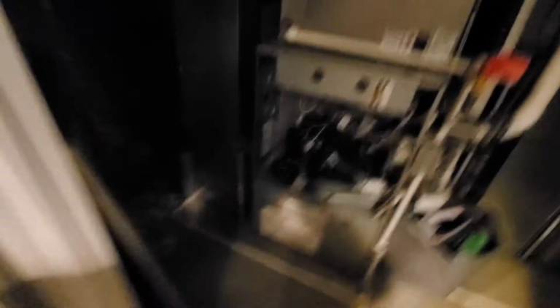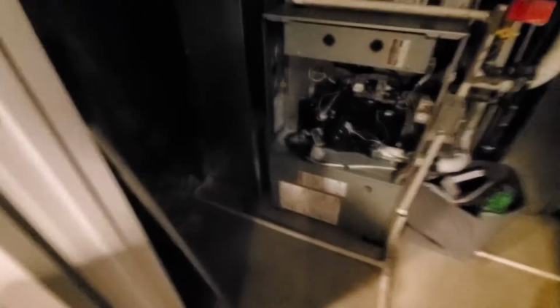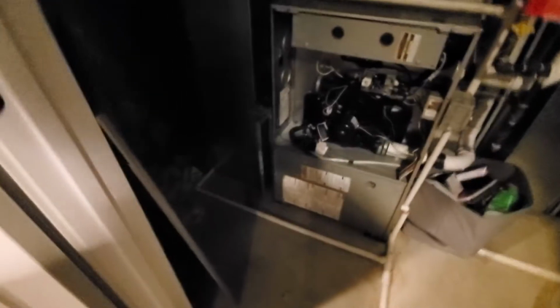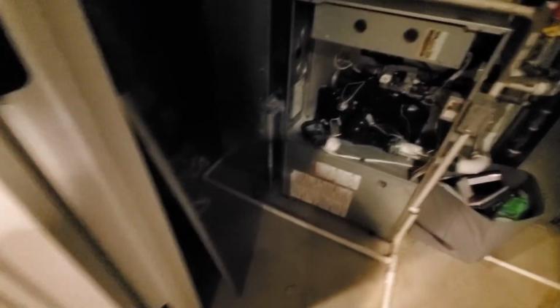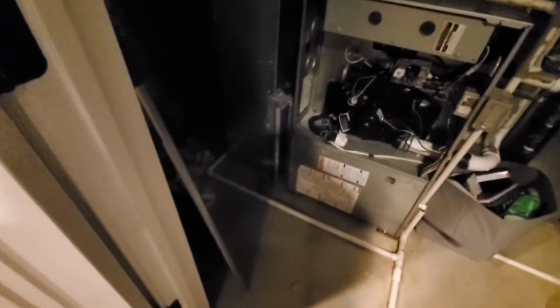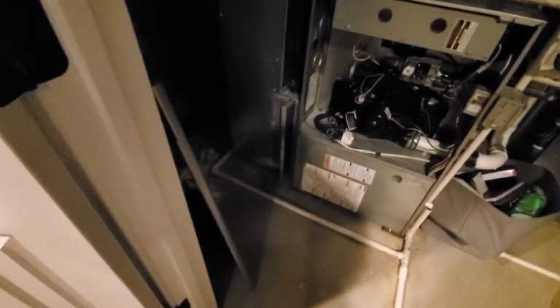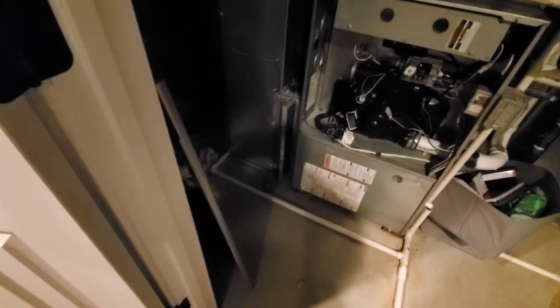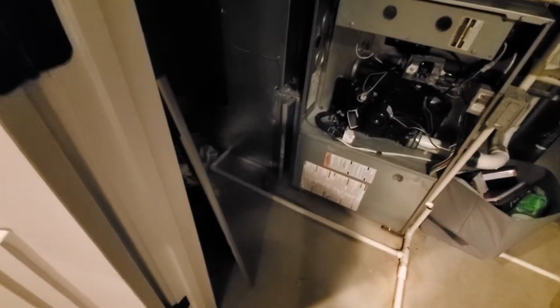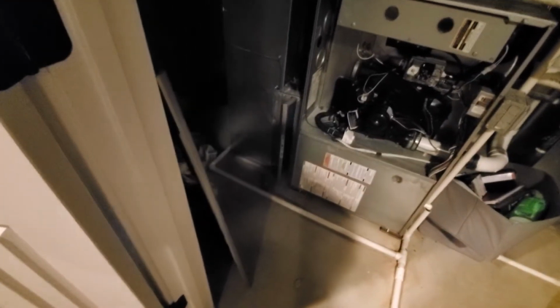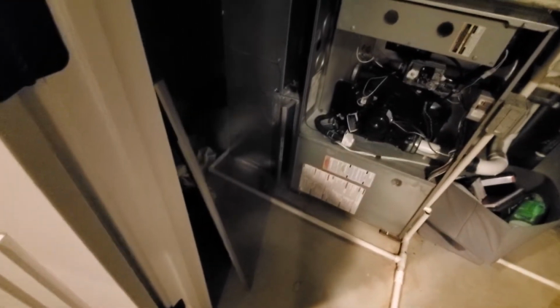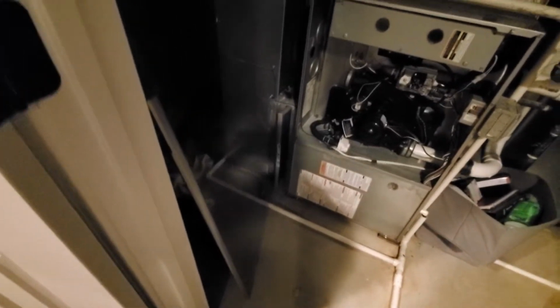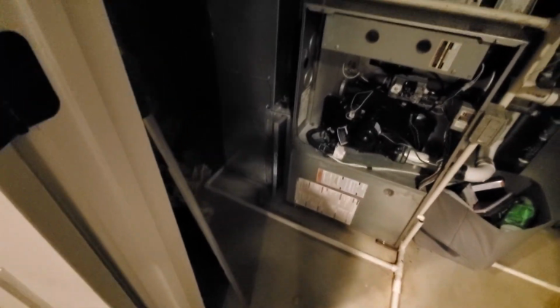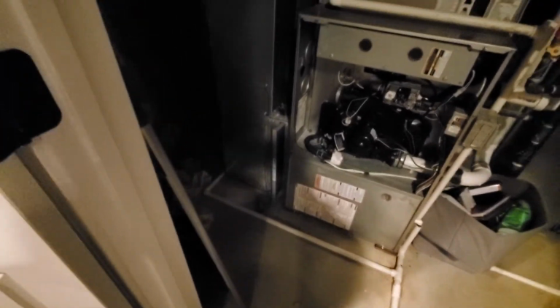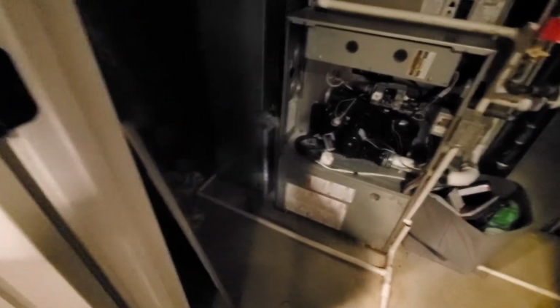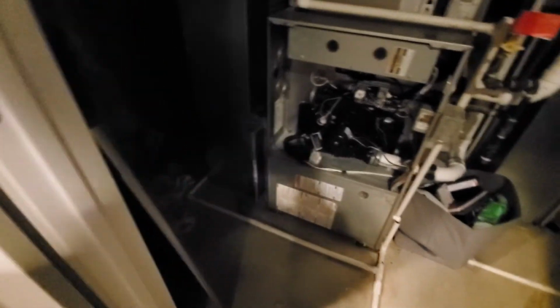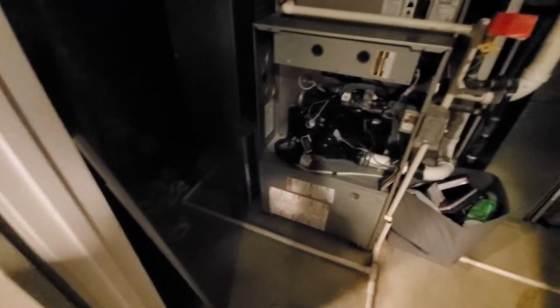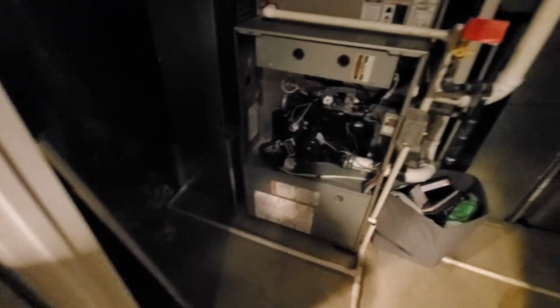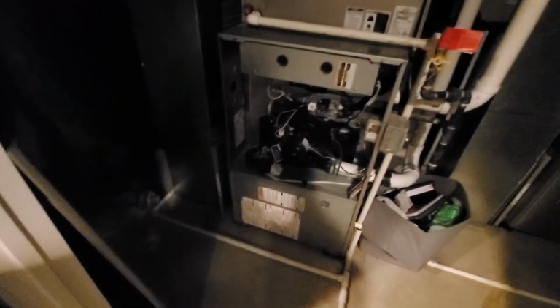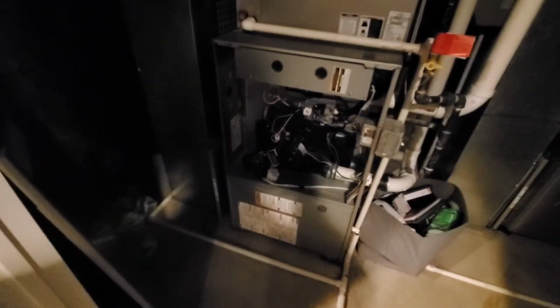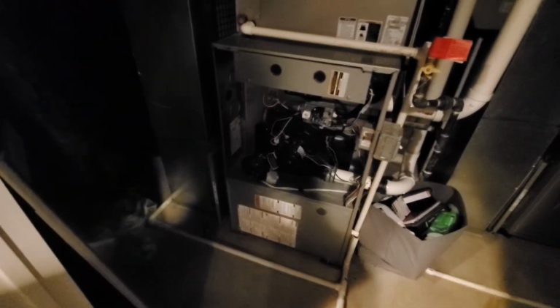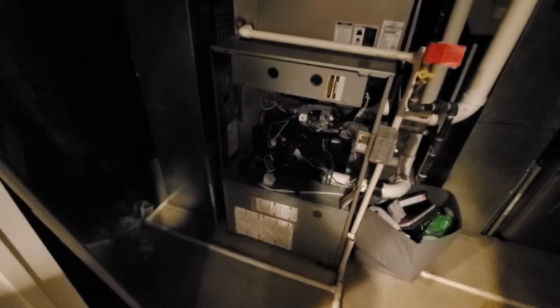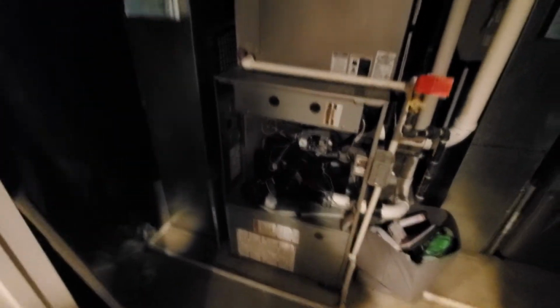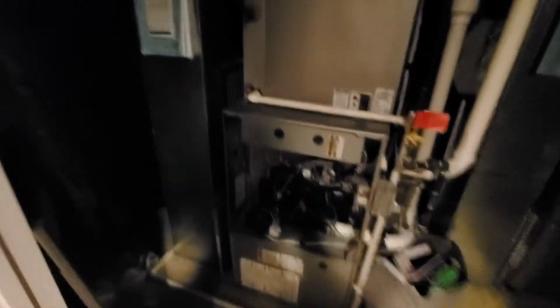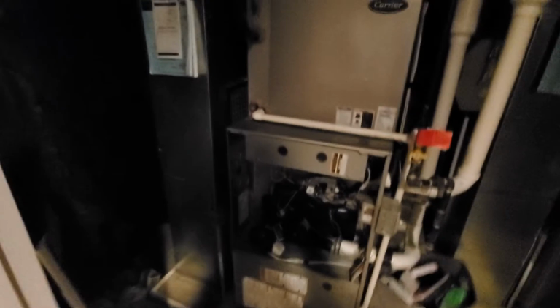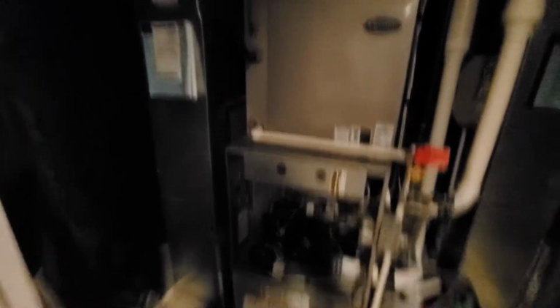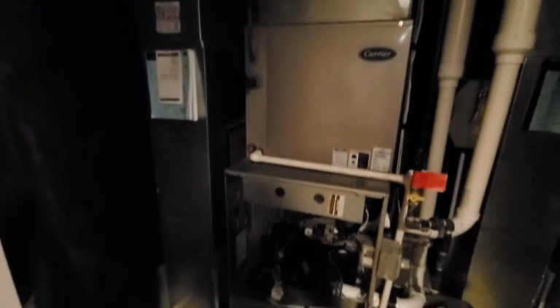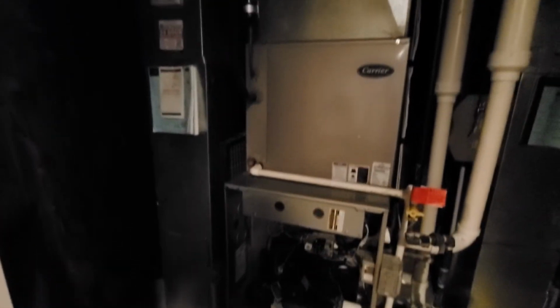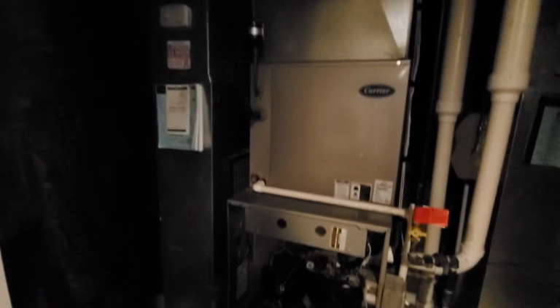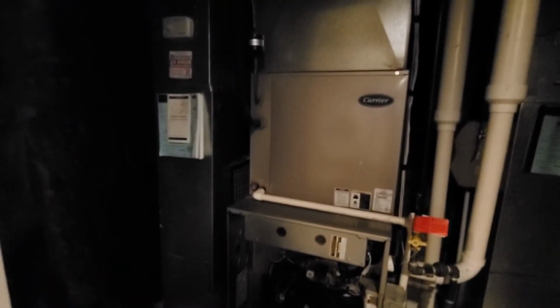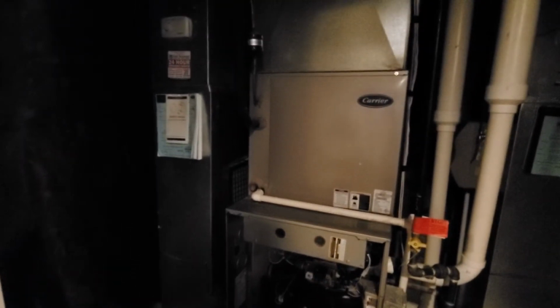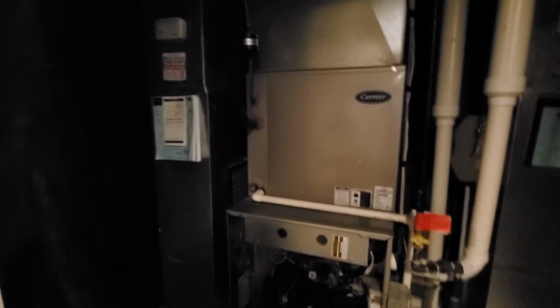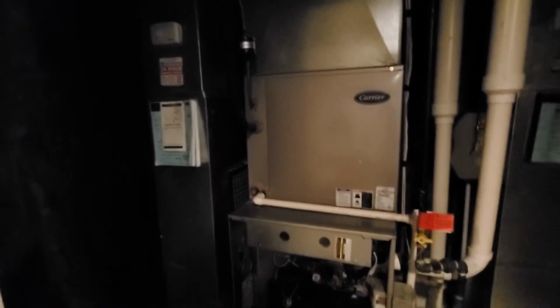We have a 20-inch tall filter cabinet over here. However, no bottom box. Obviously, being 24-inch, we'll order the 6 or the 8-inch box.